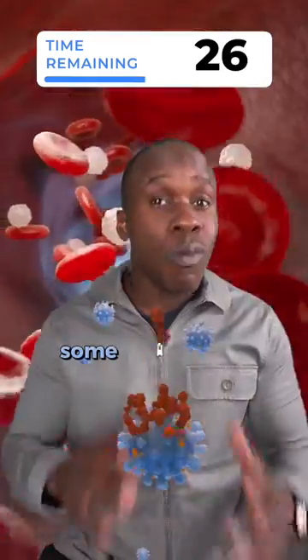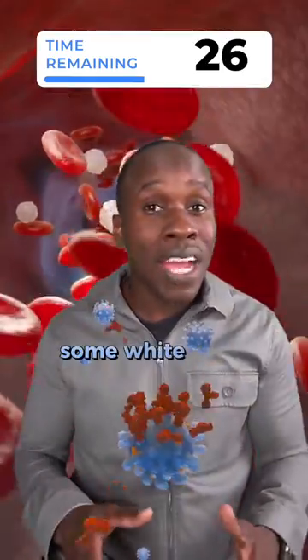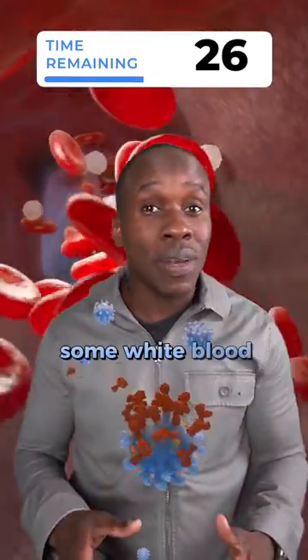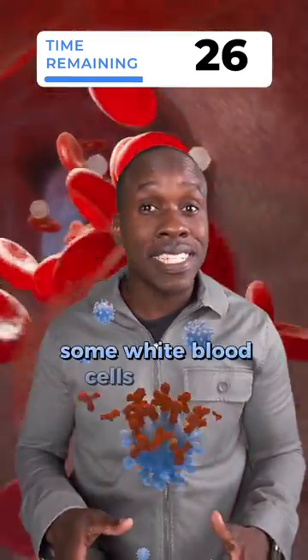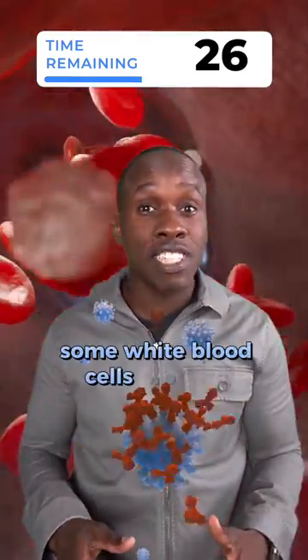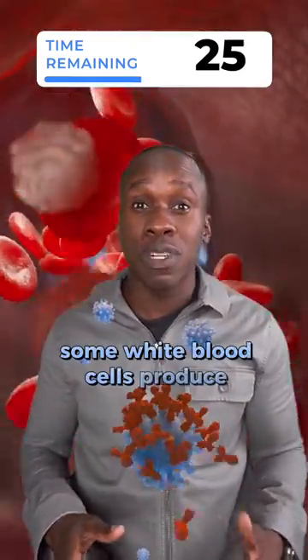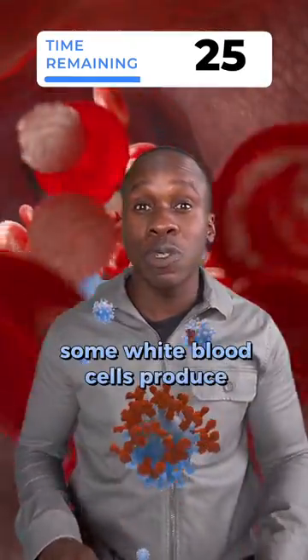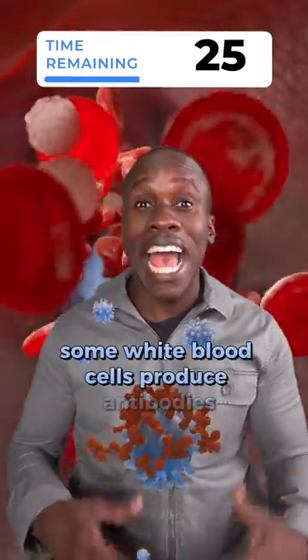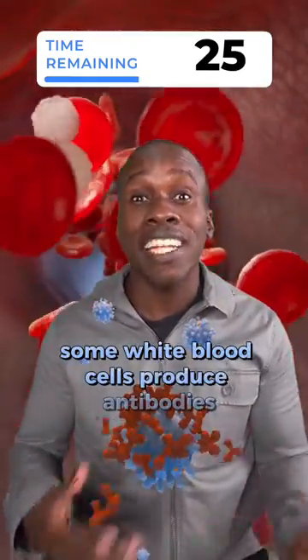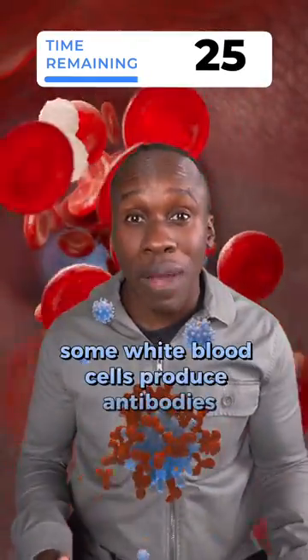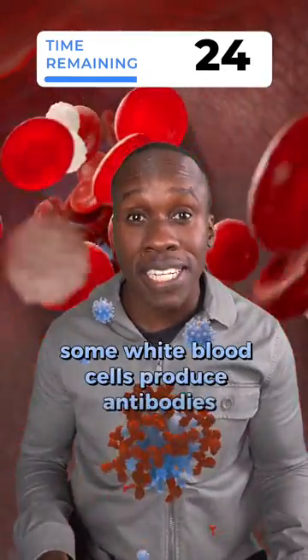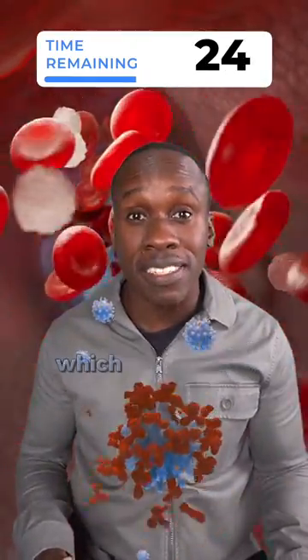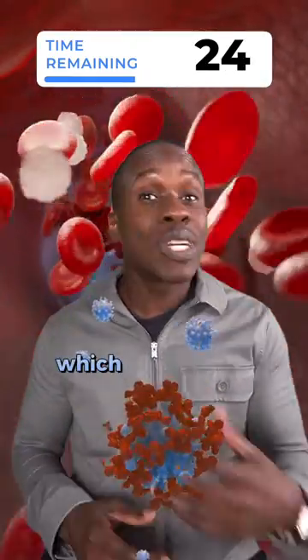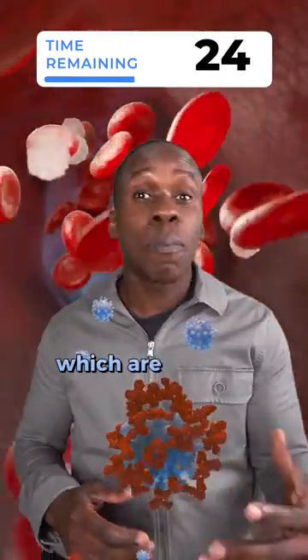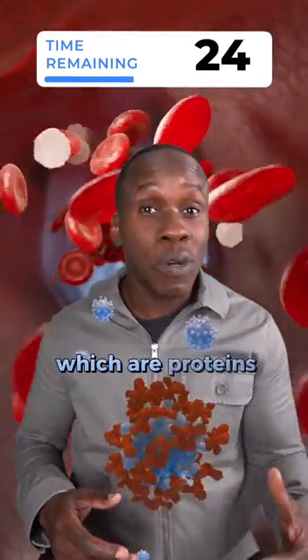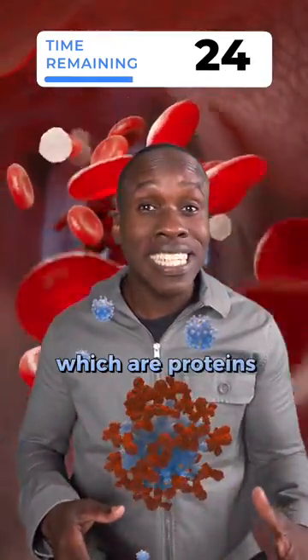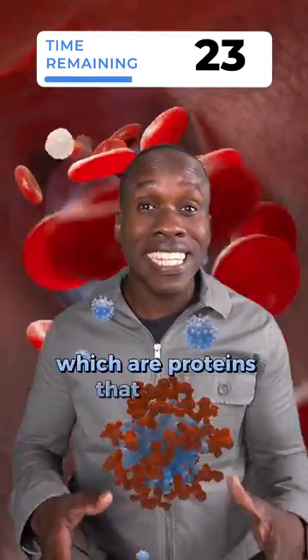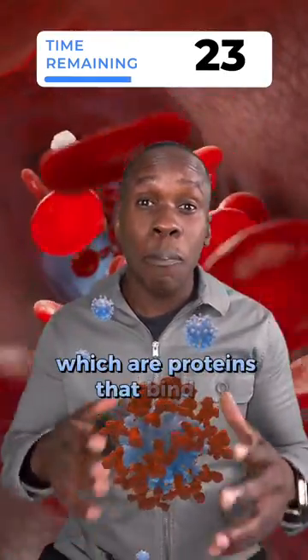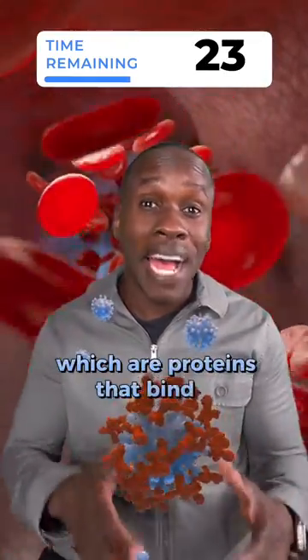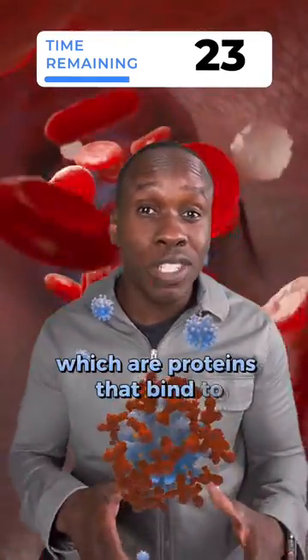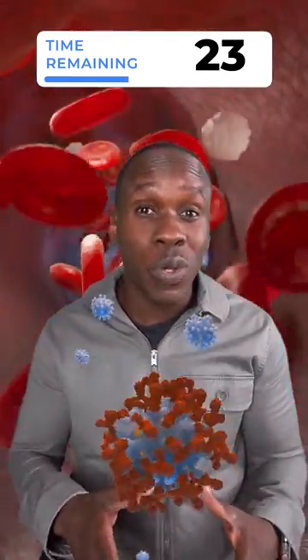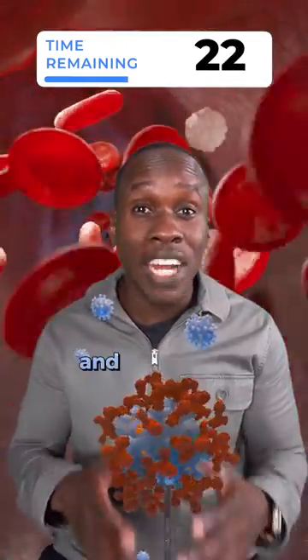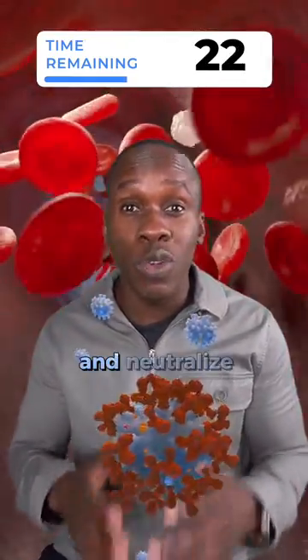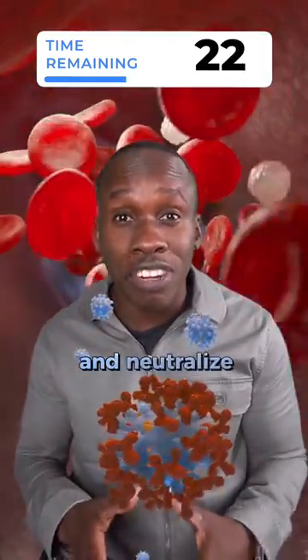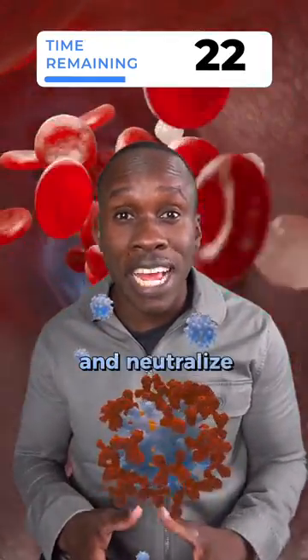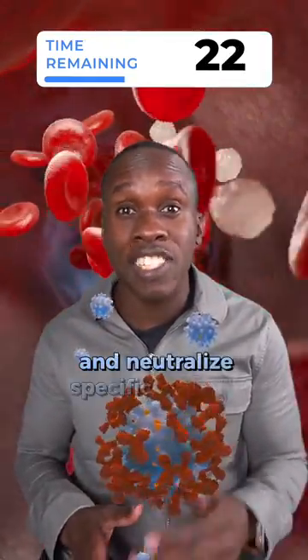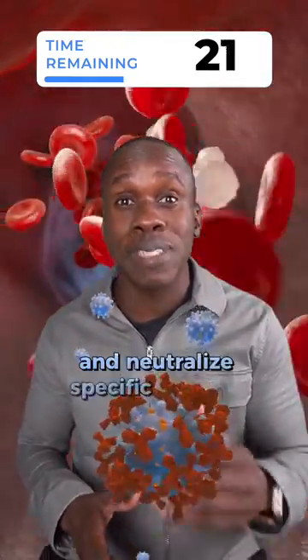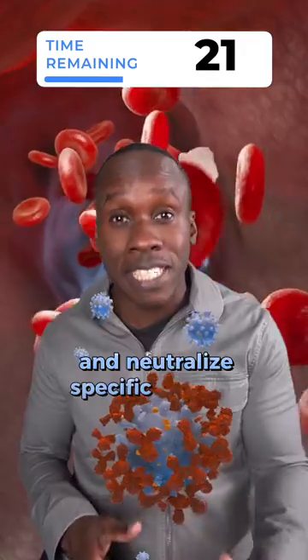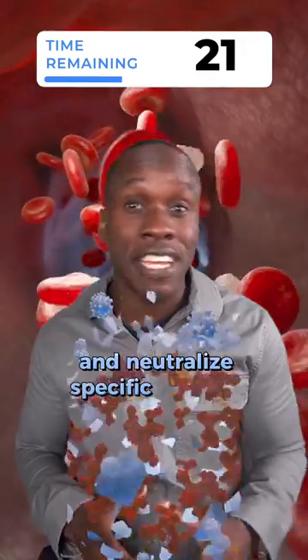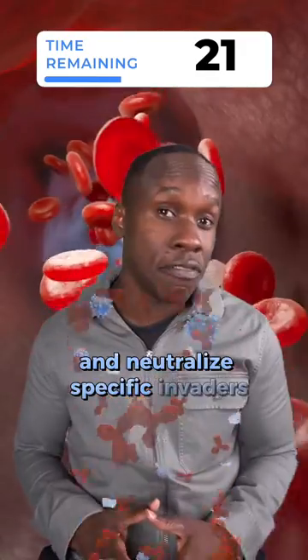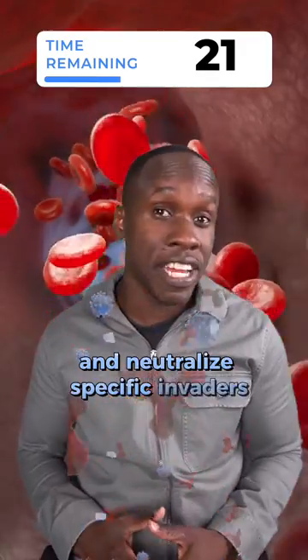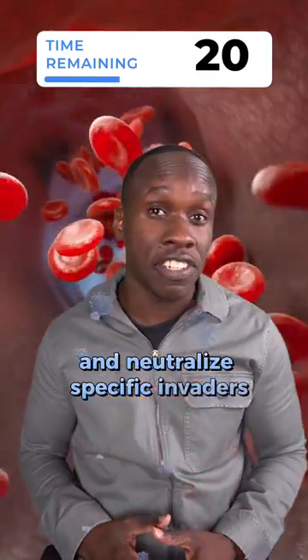Some white blood cells produce antibodies, which are proteins that bind to and neutralize specific invaders.